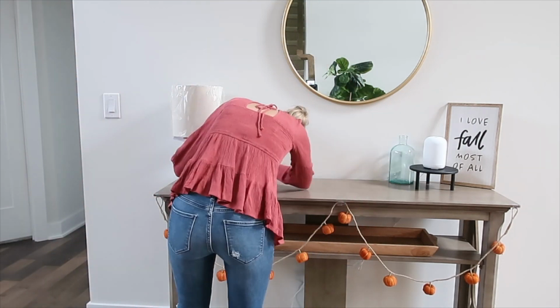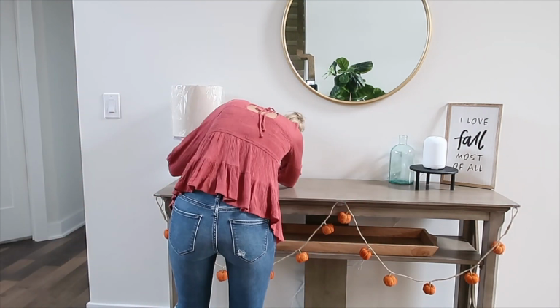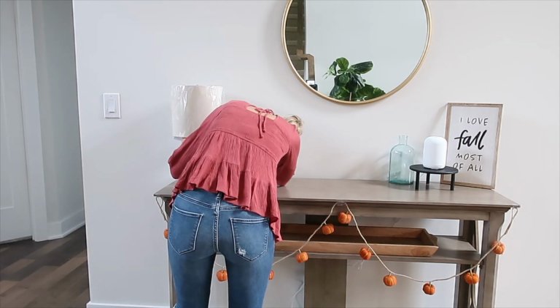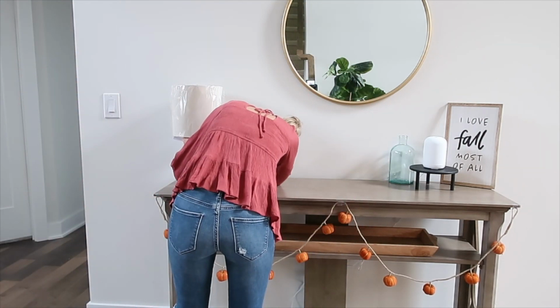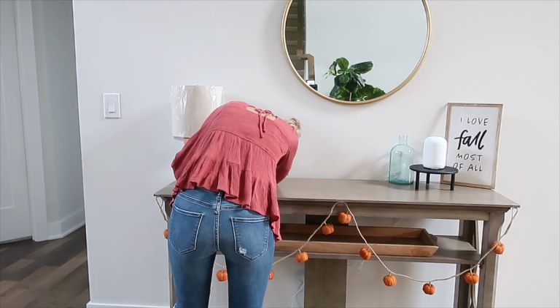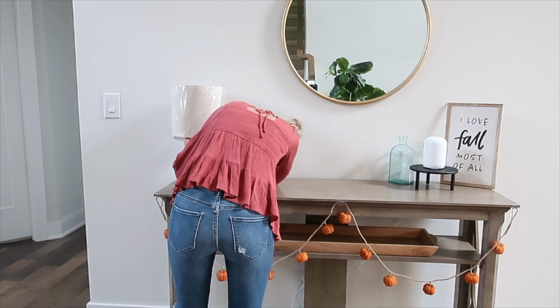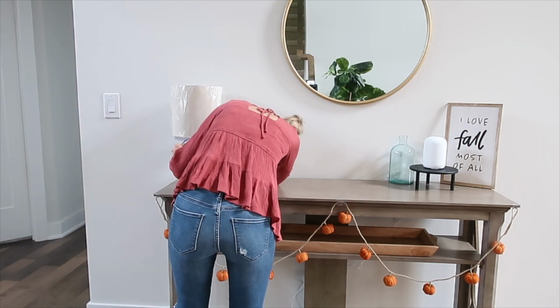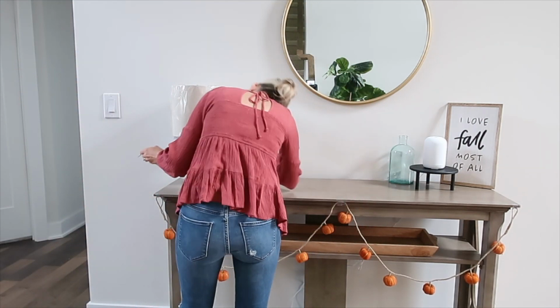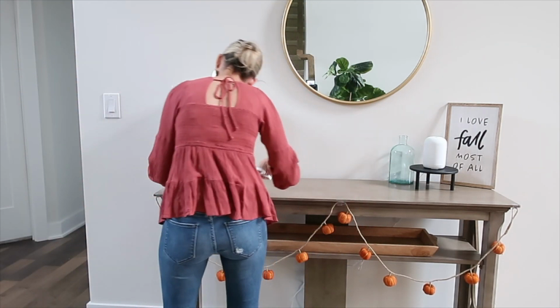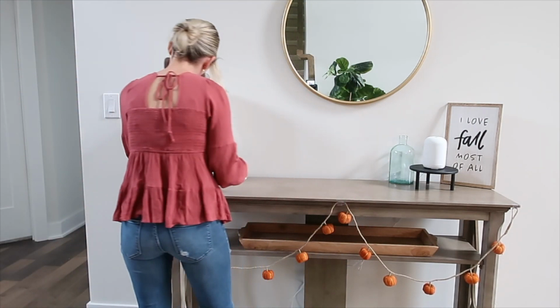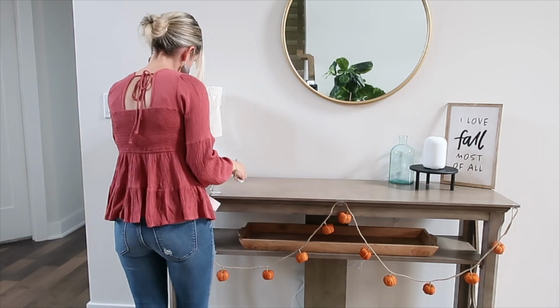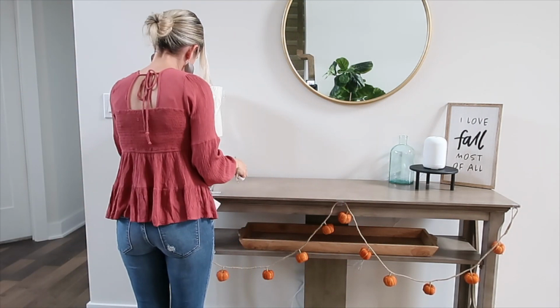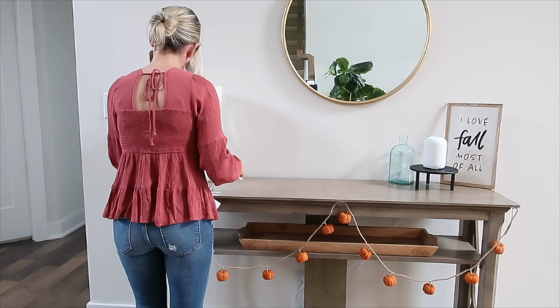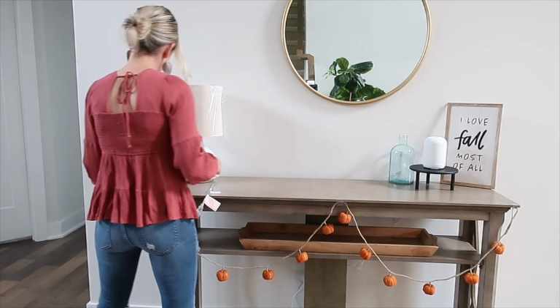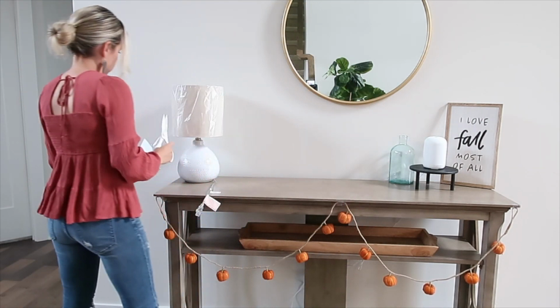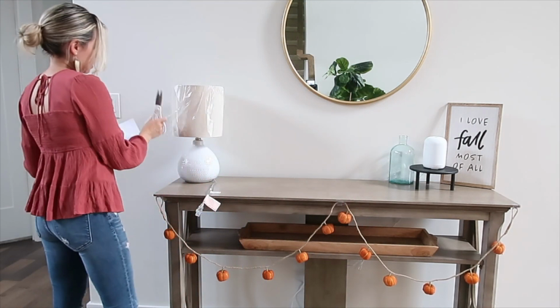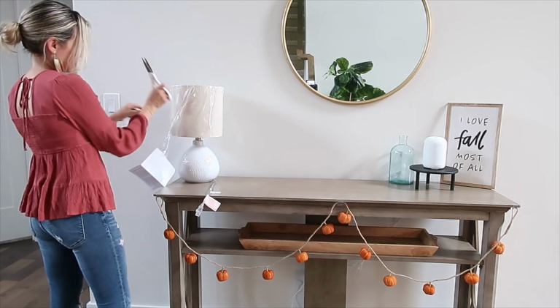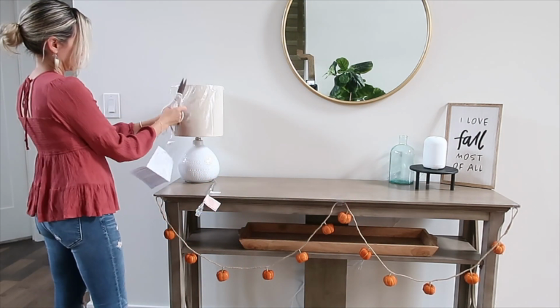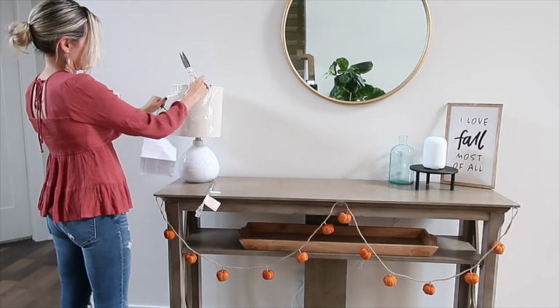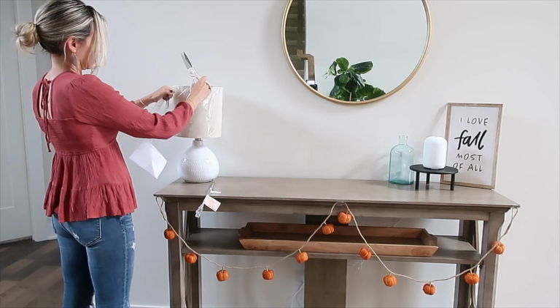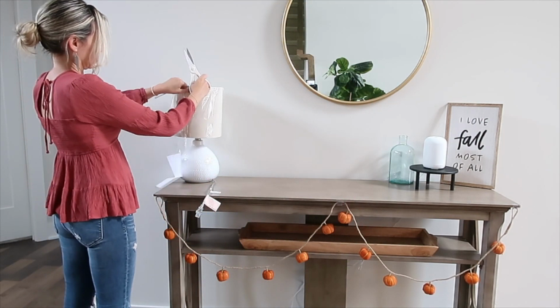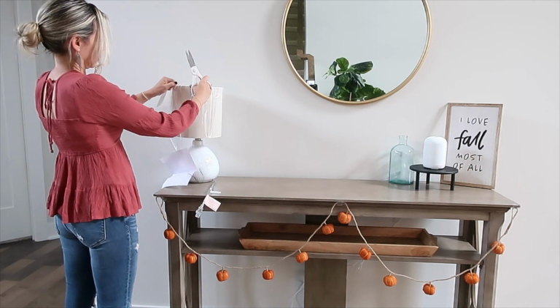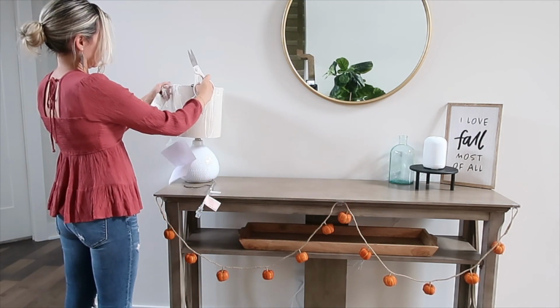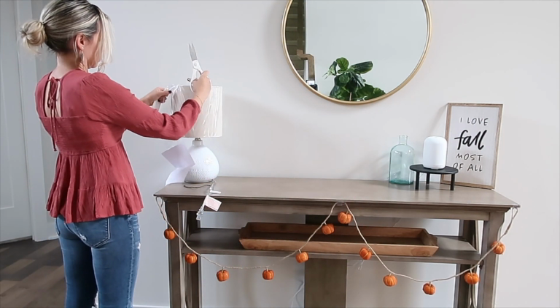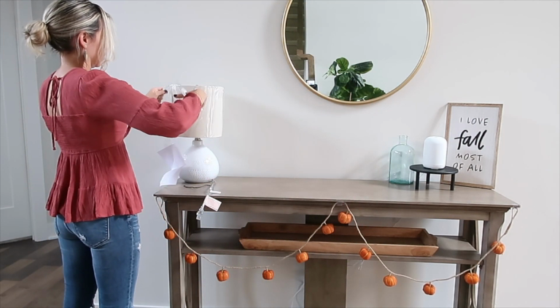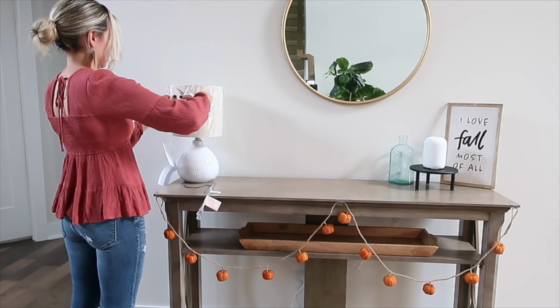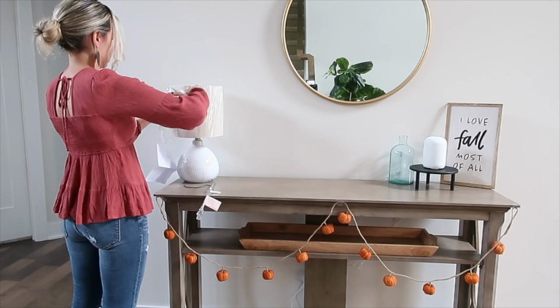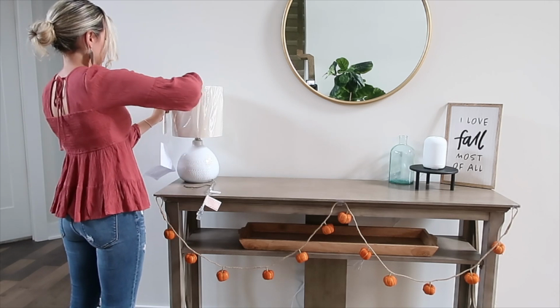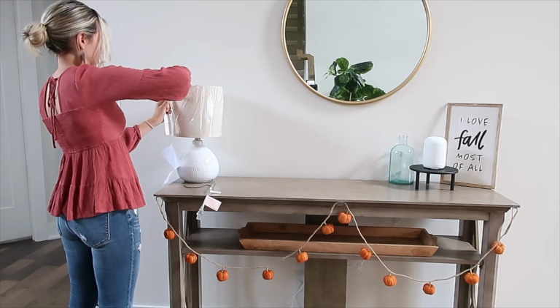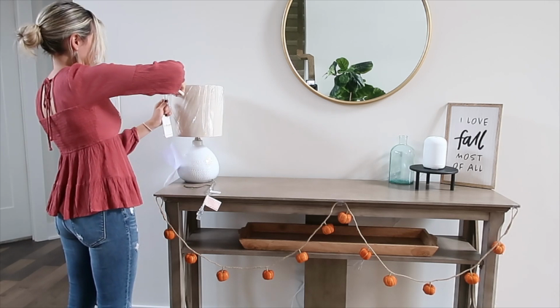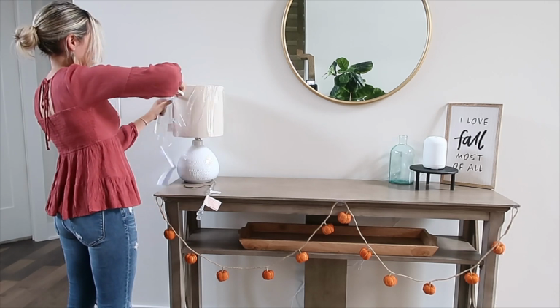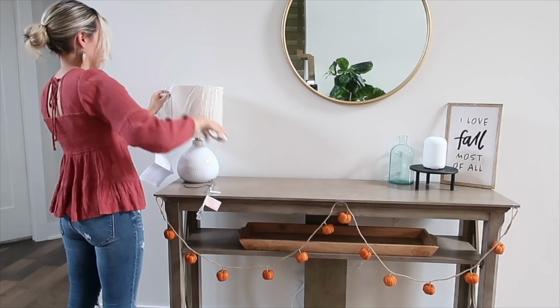Also, this lamp — I've been wanting something like this for the entryway. This was $24 from TJ Maxx.